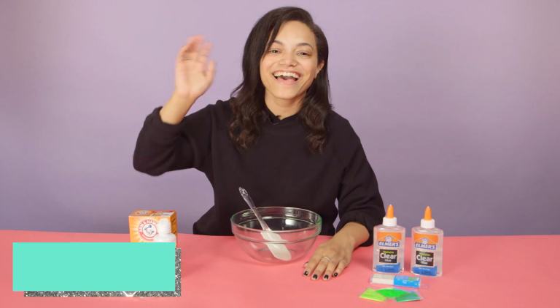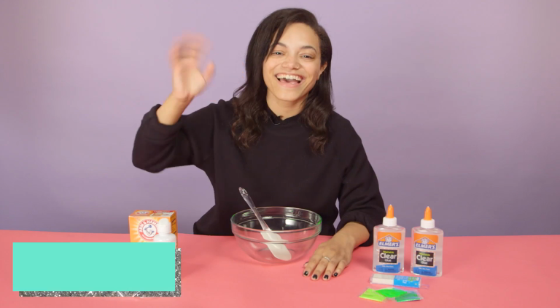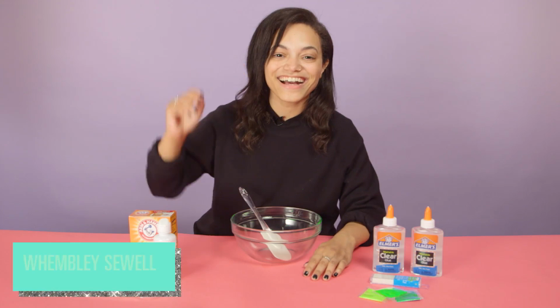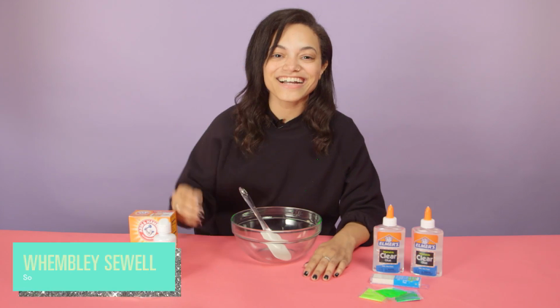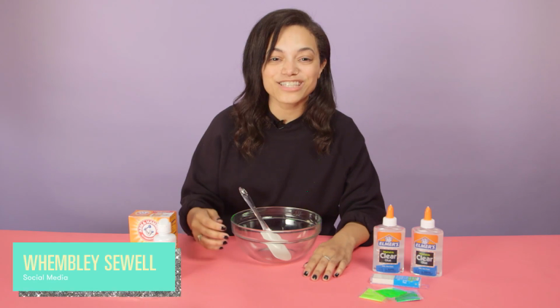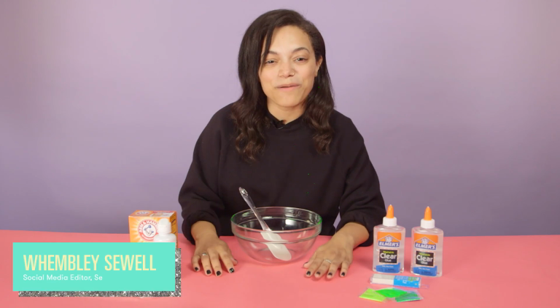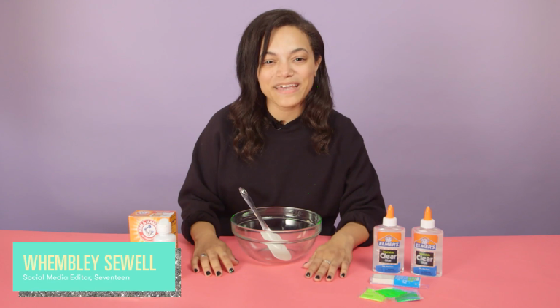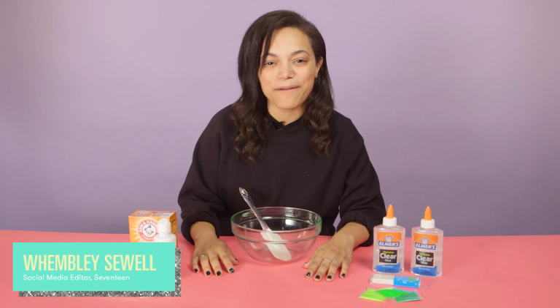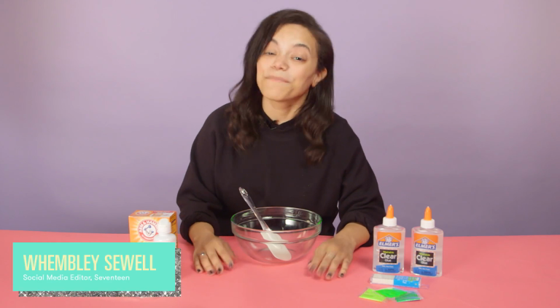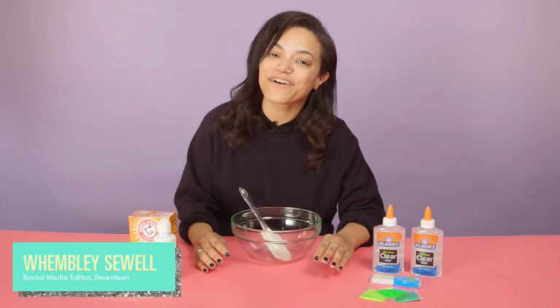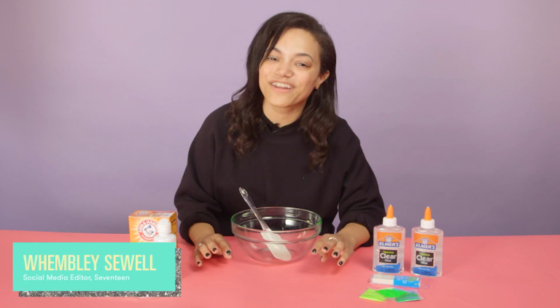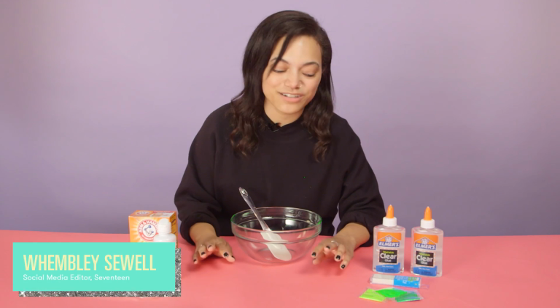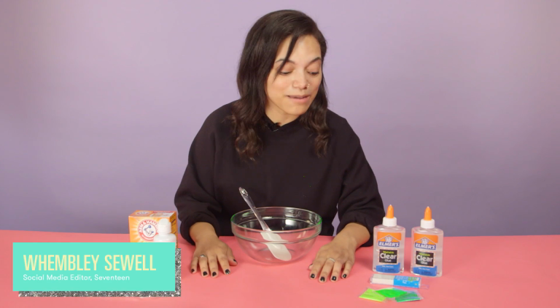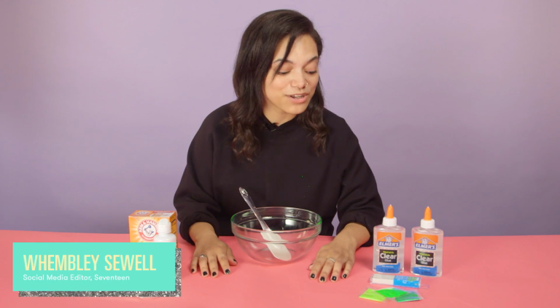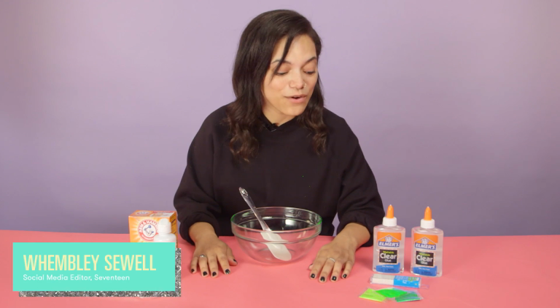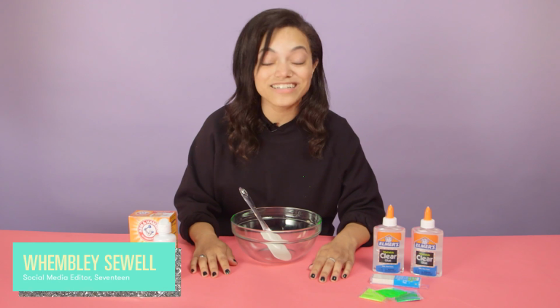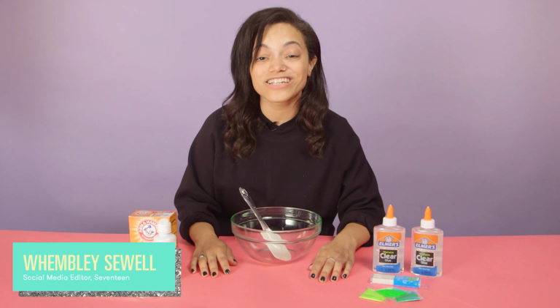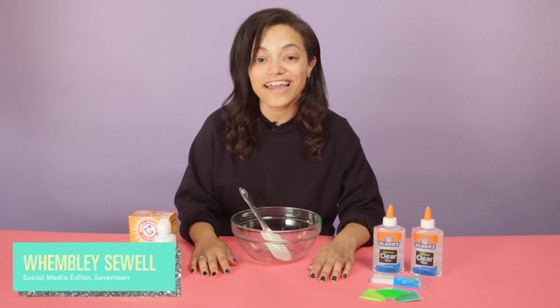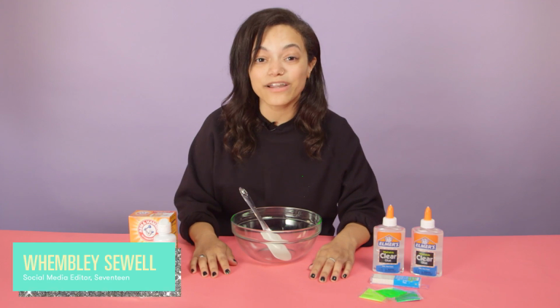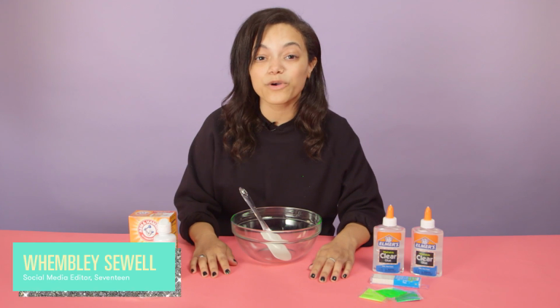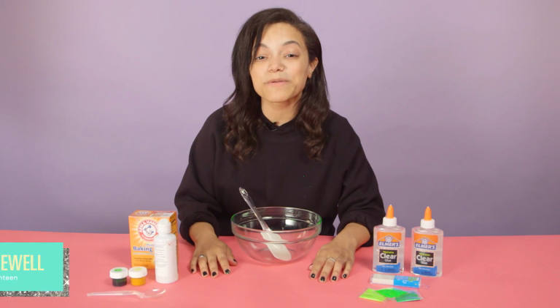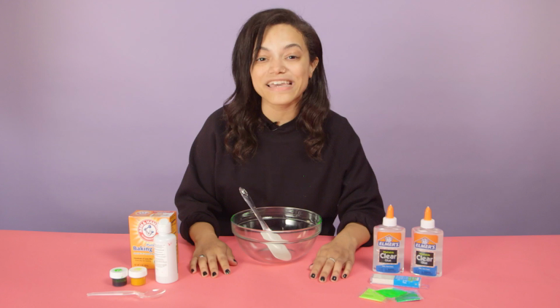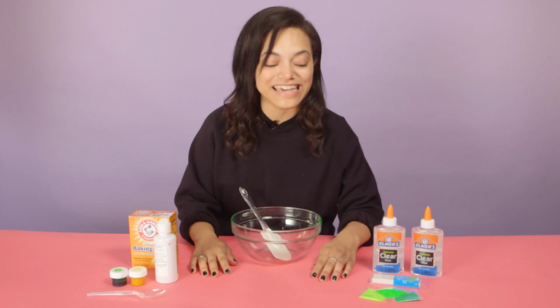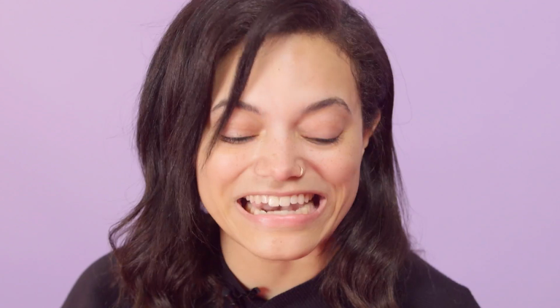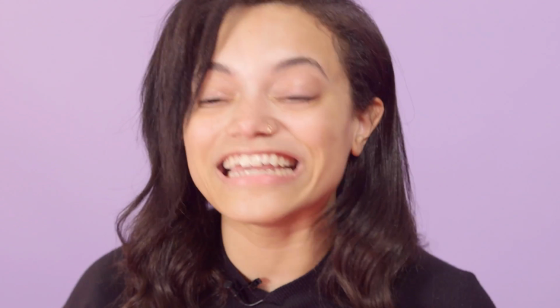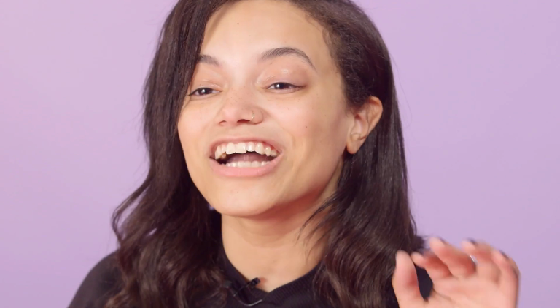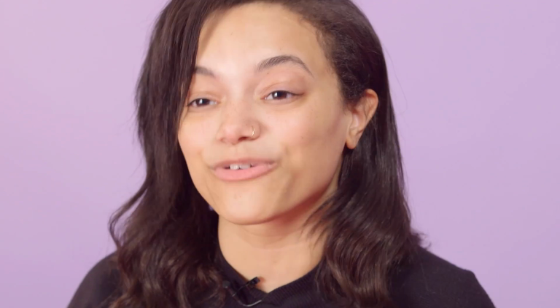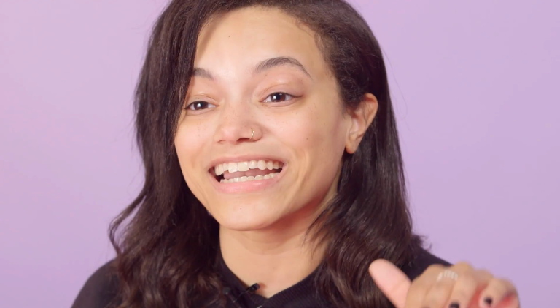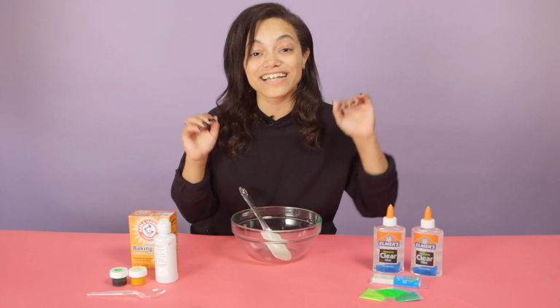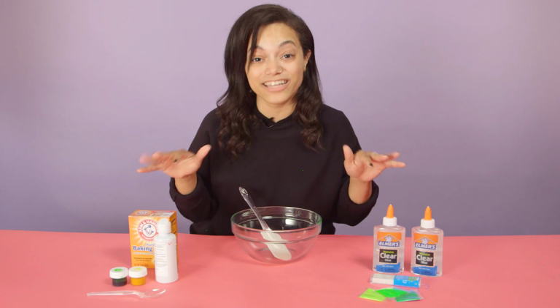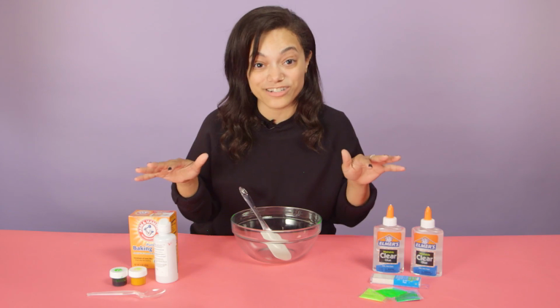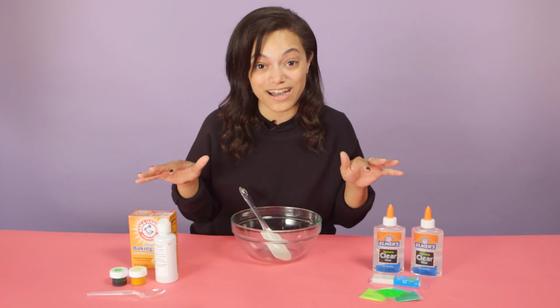Hey guys, it's Wembley and I'm back with another slime video. Today we're going to be making neon green glitter slime.